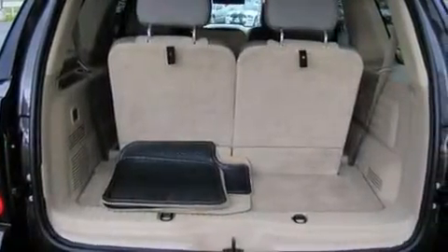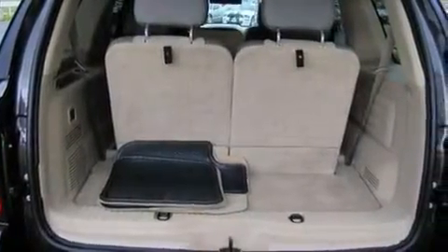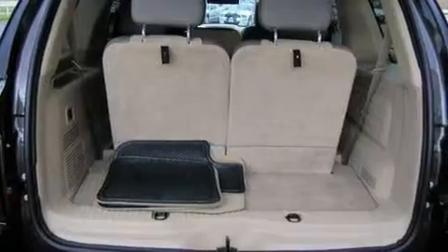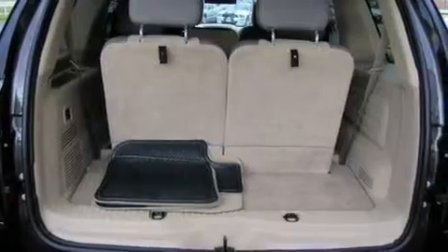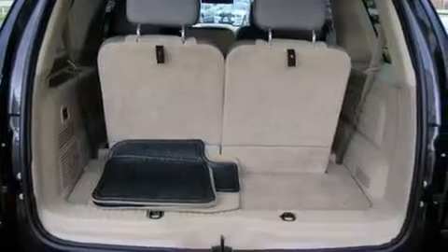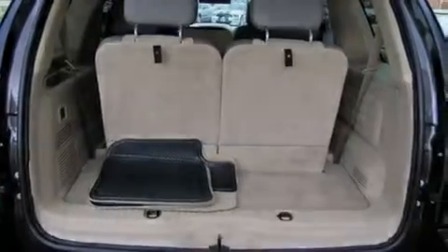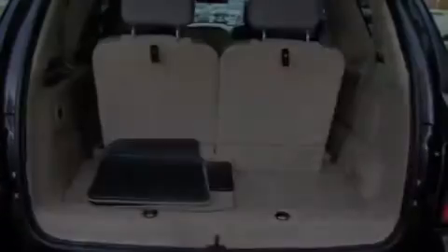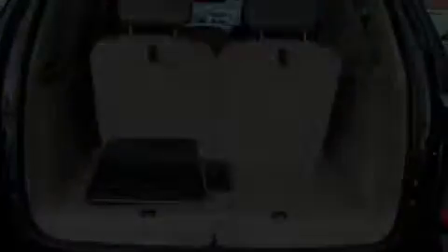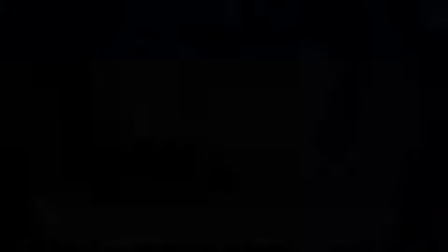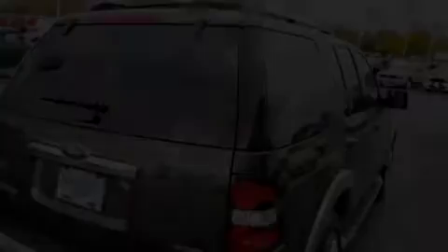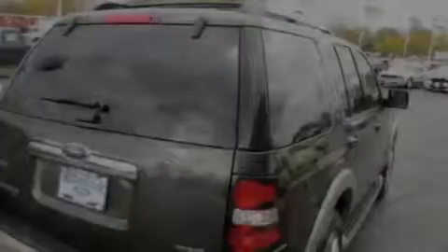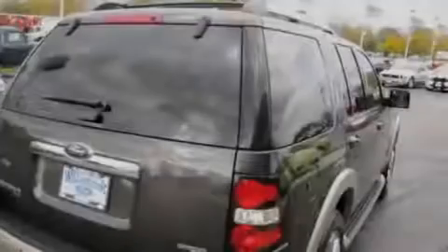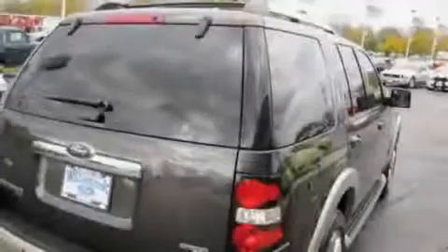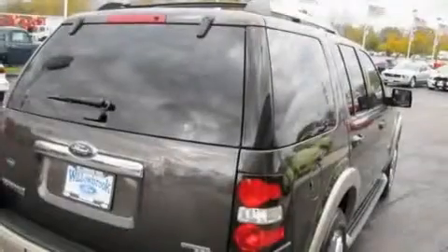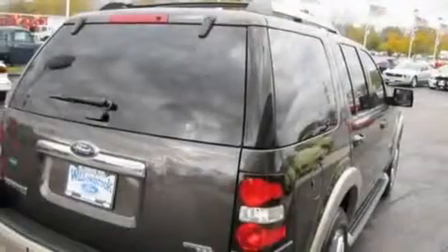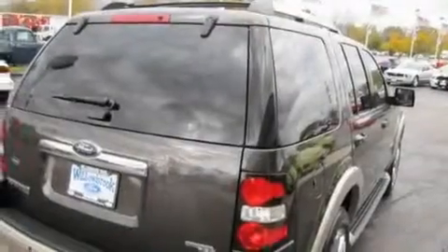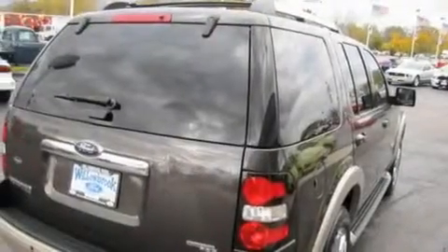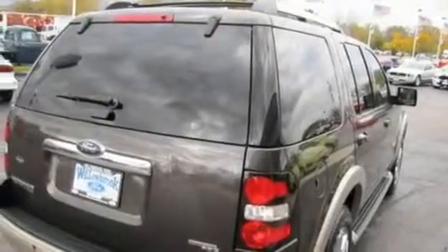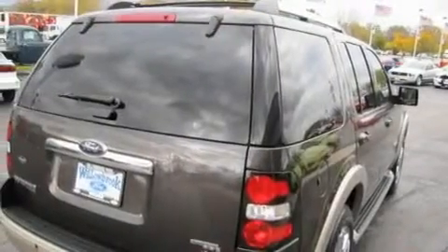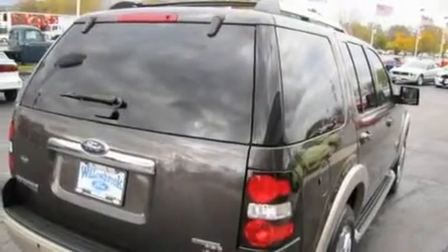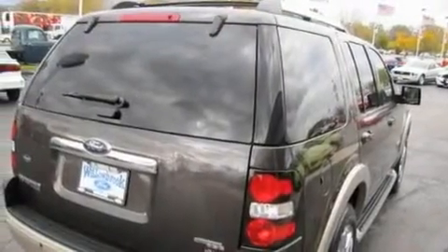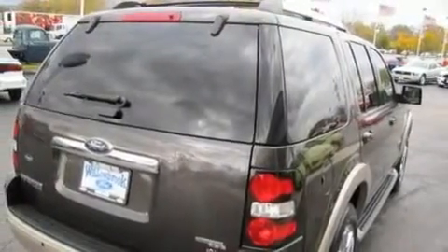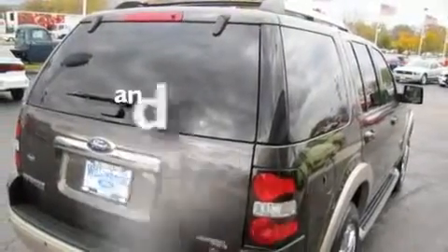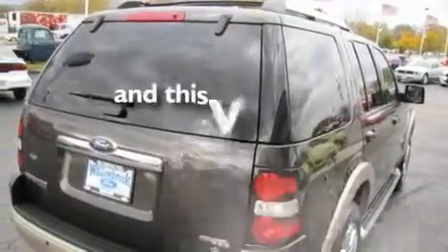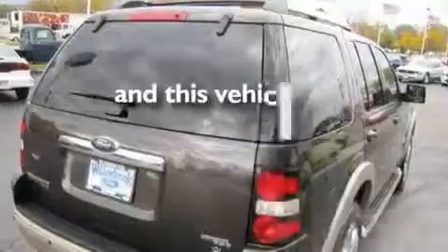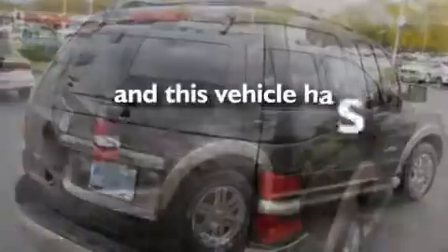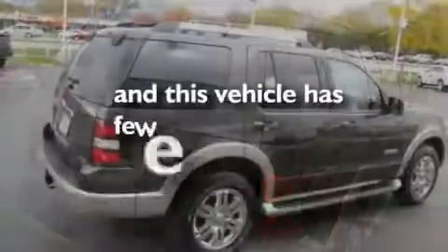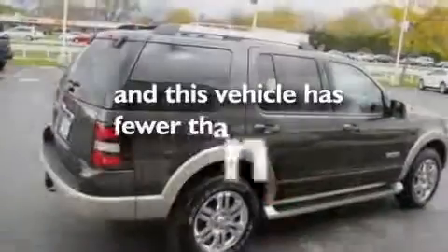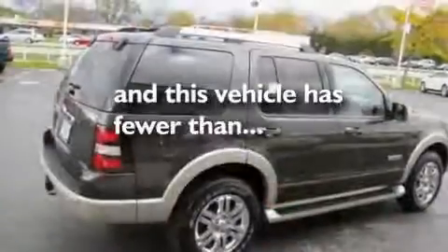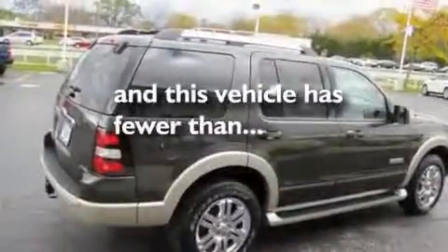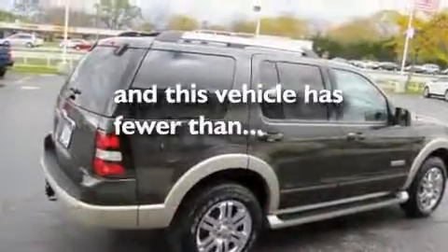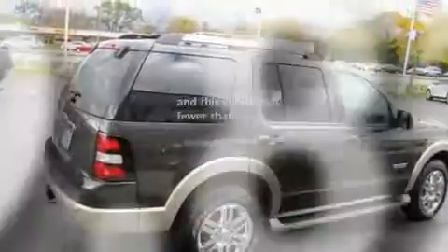It also comes with alloy wheels, a low tire pressure indicator, an external temperature gauge, and this vehicle has fewer than 40,000 miles on the odometer.